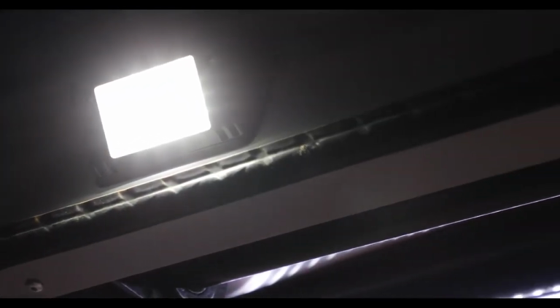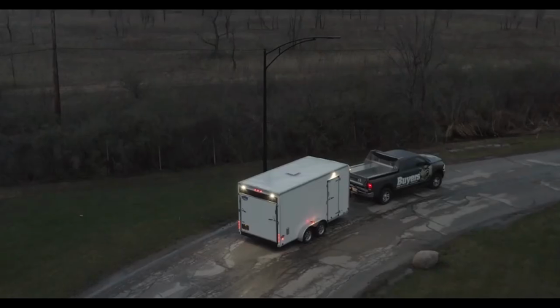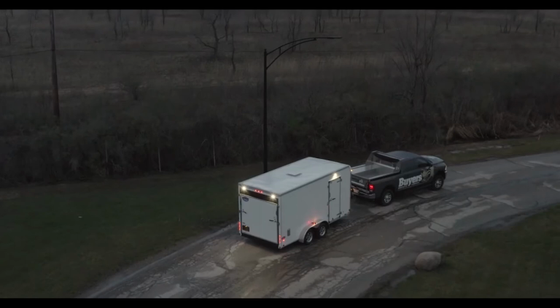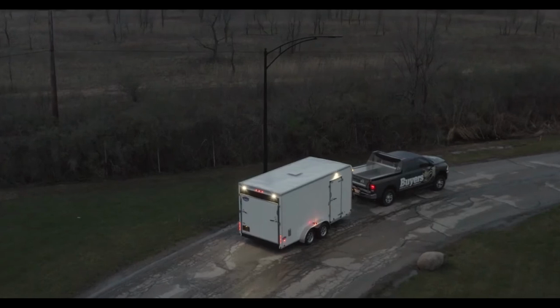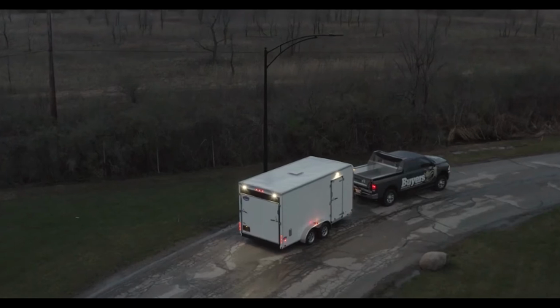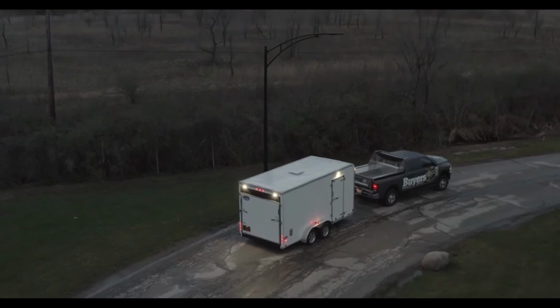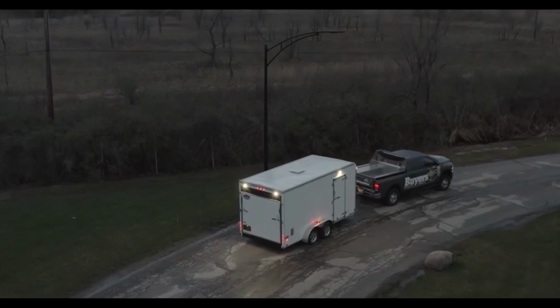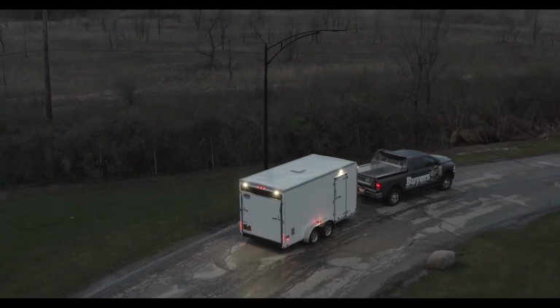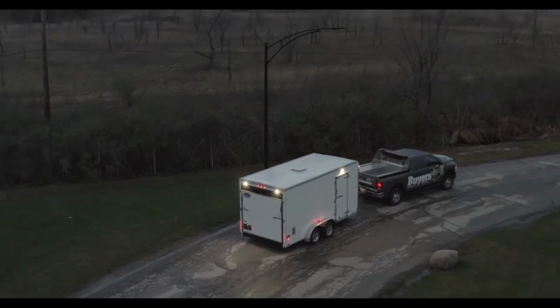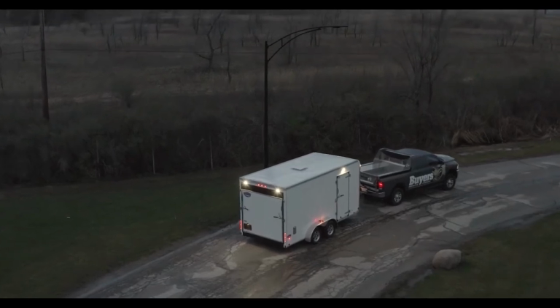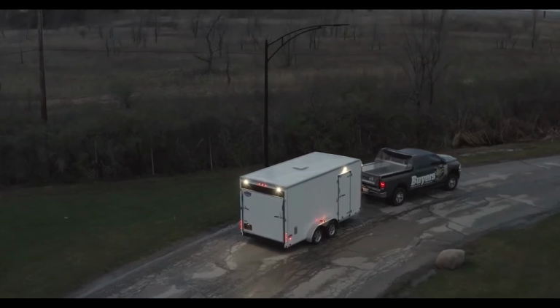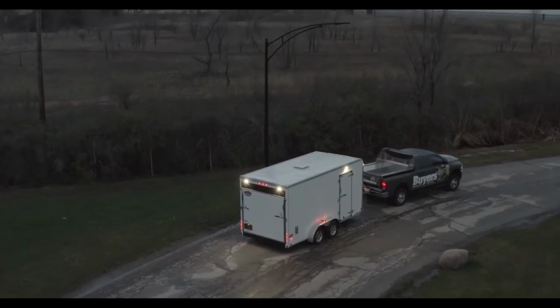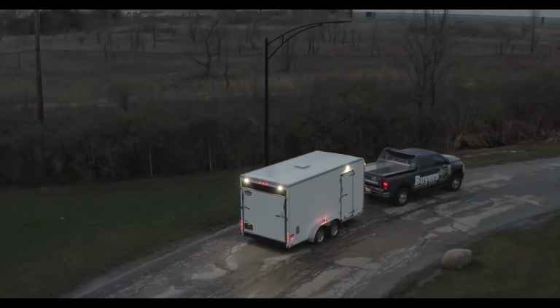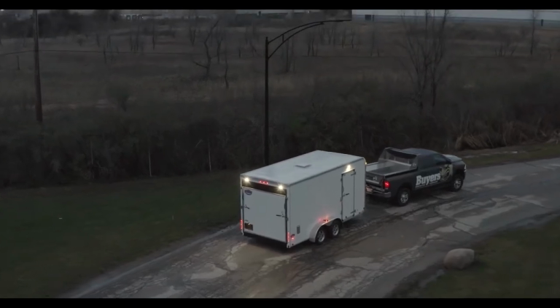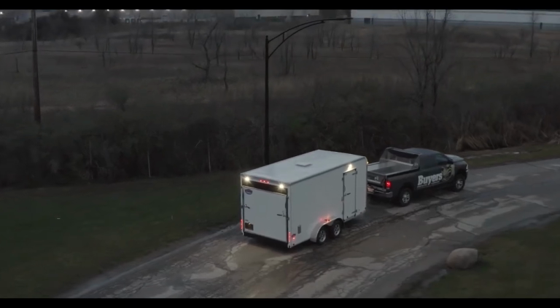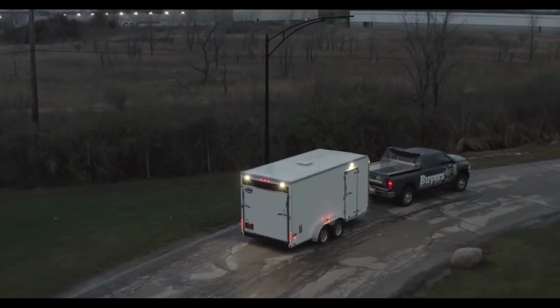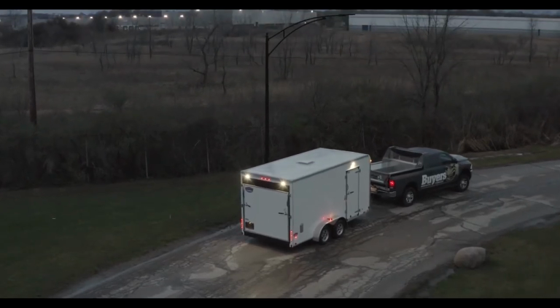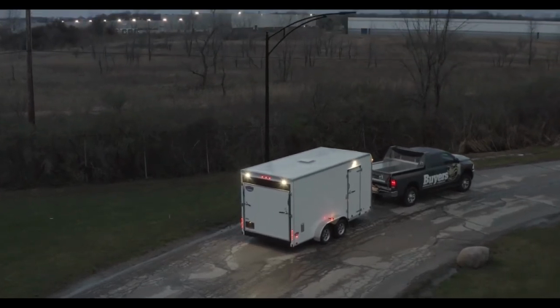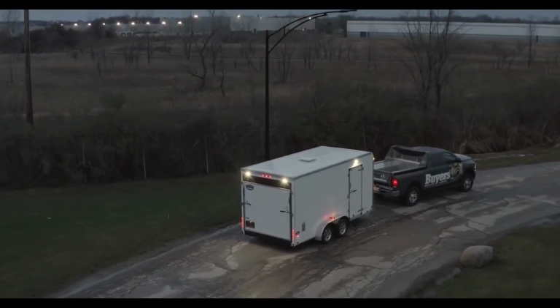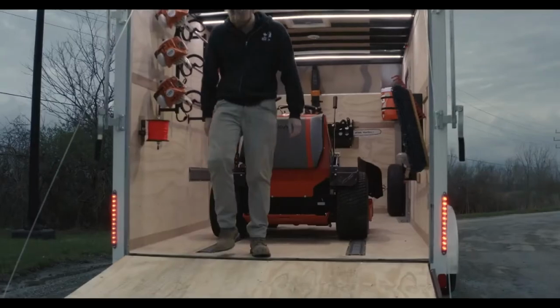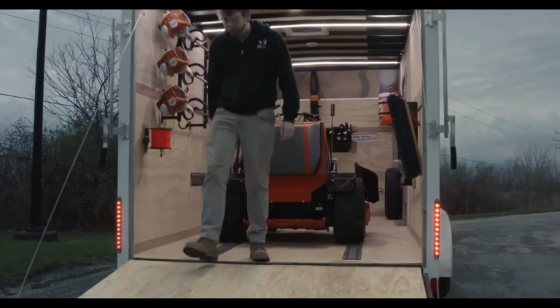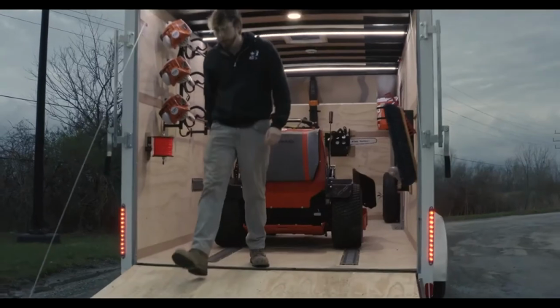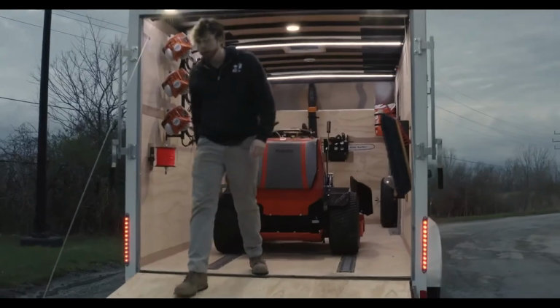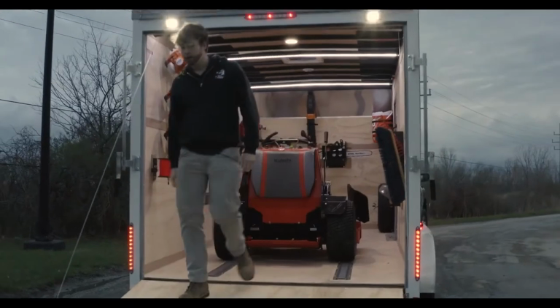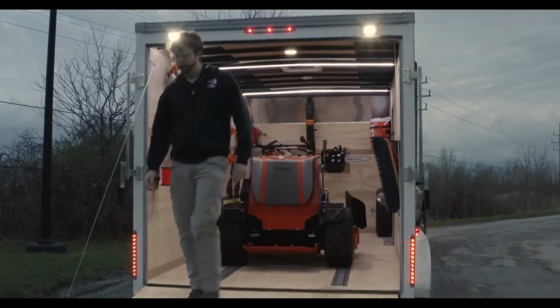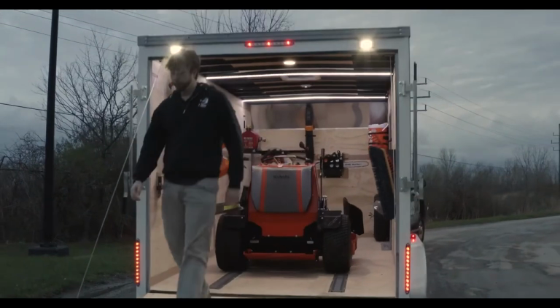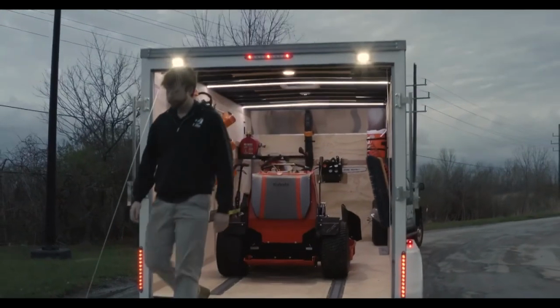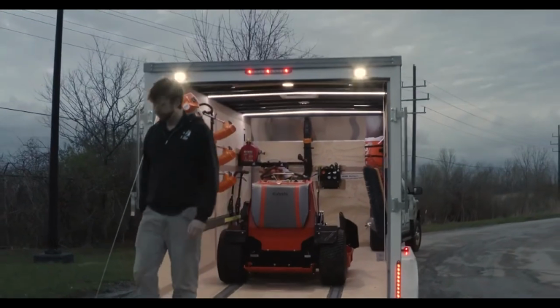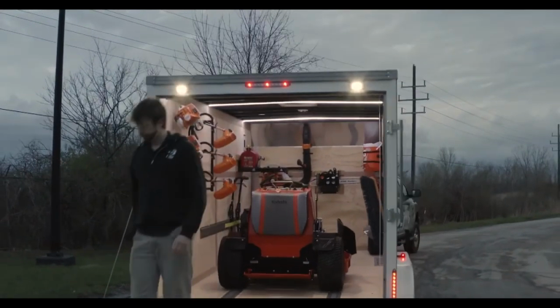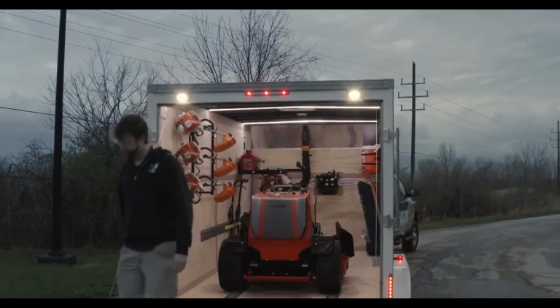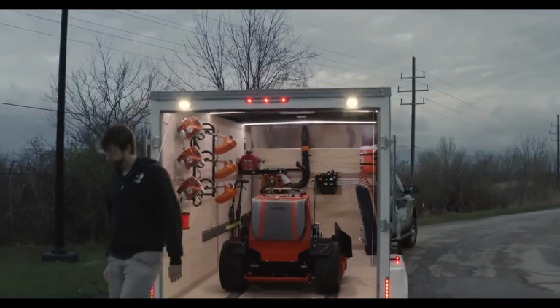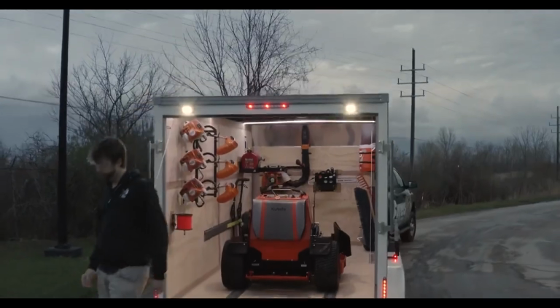We're so confident that the light can handle whatever you throw at it that we back each one with a 5-year warranty.